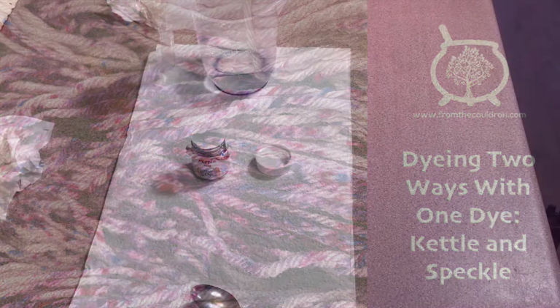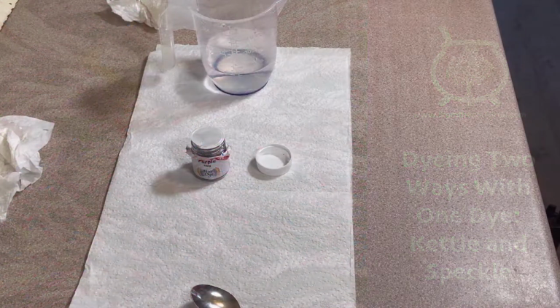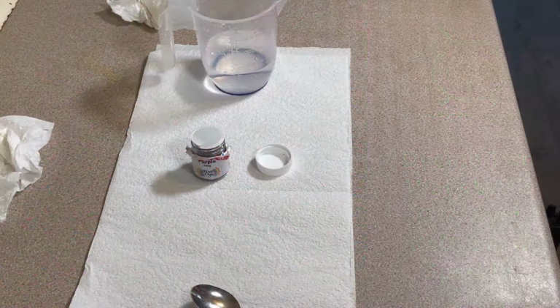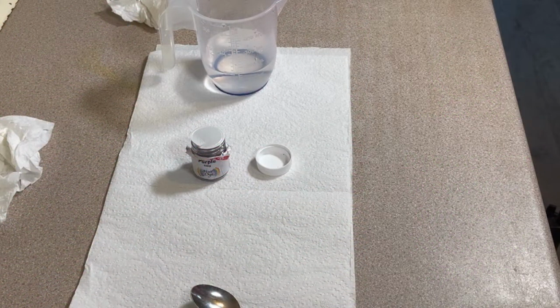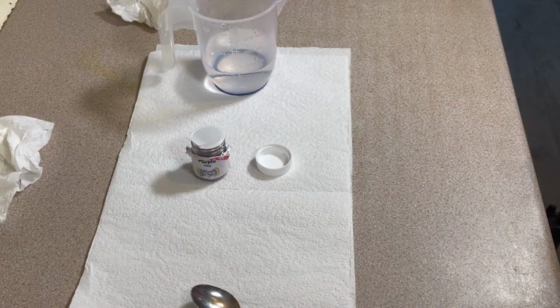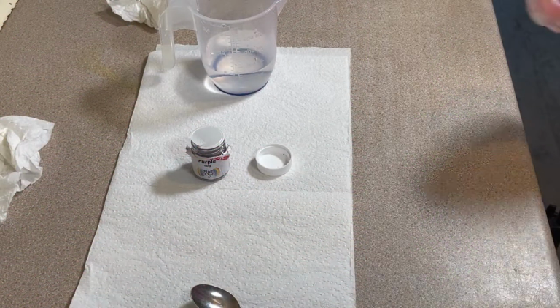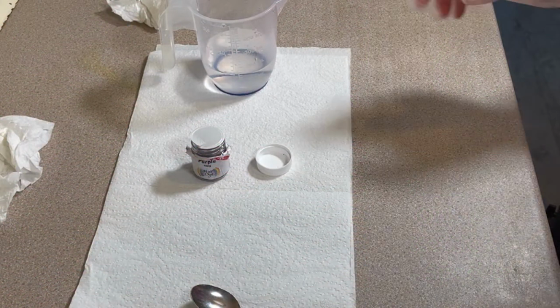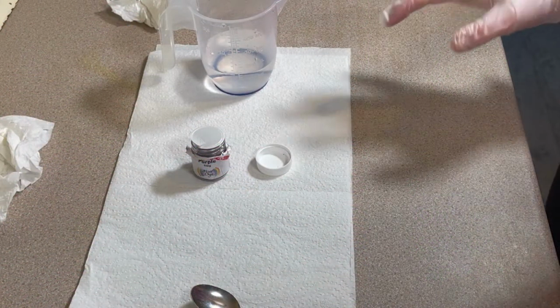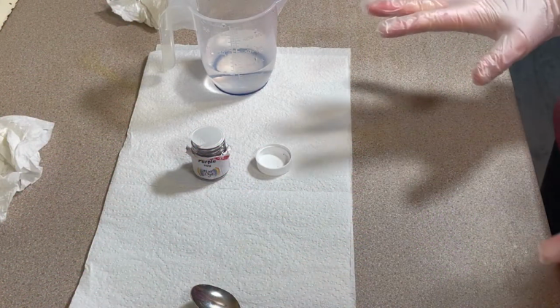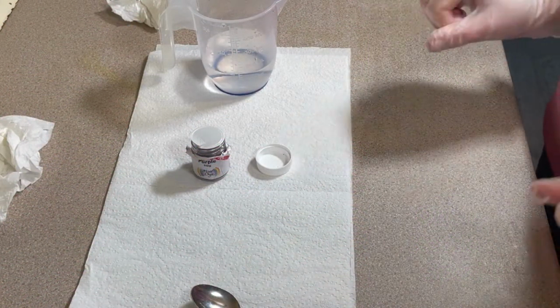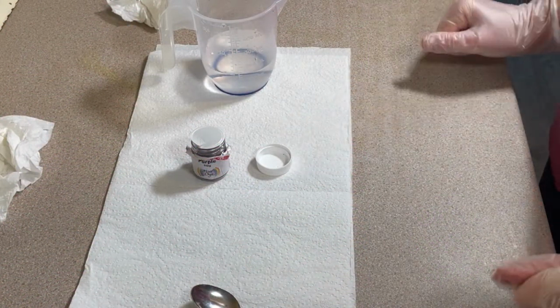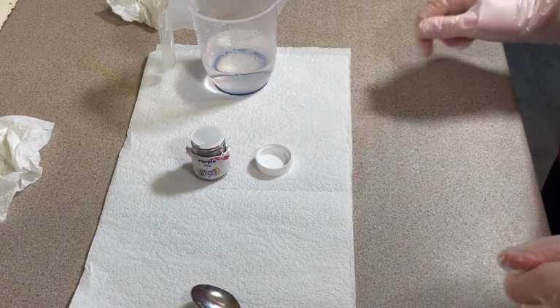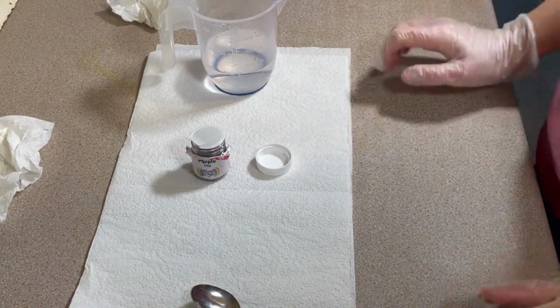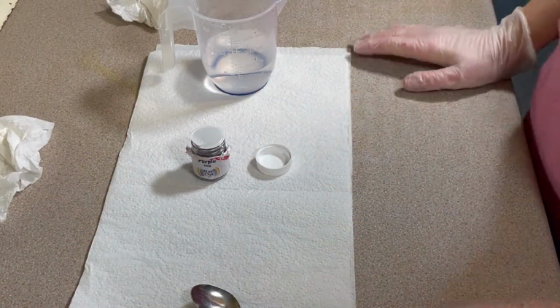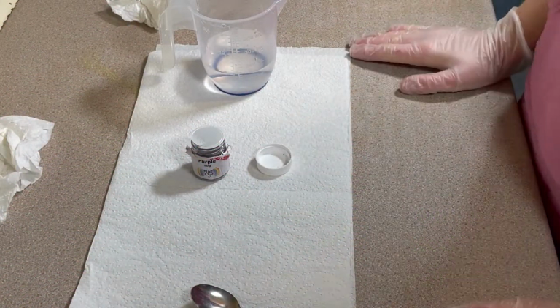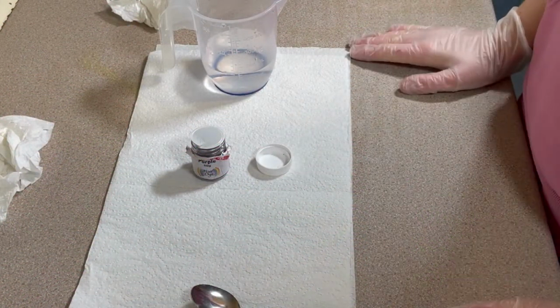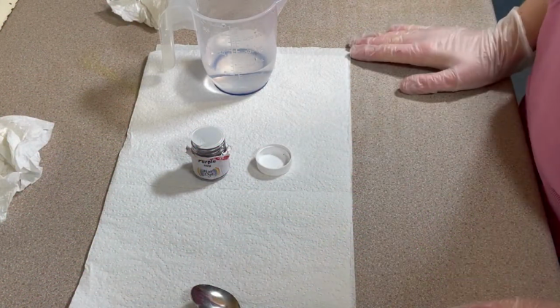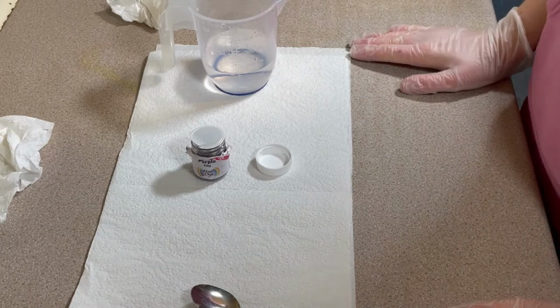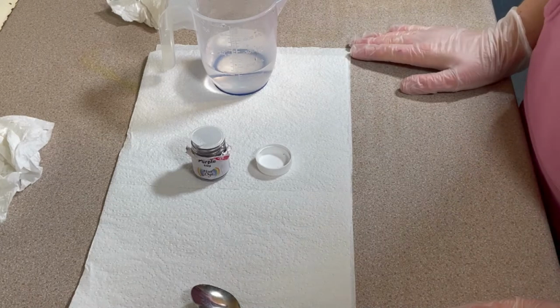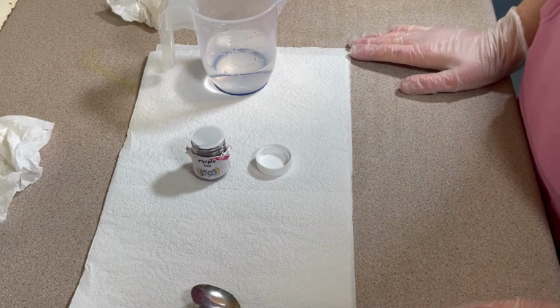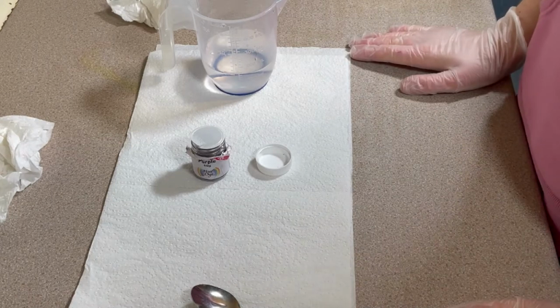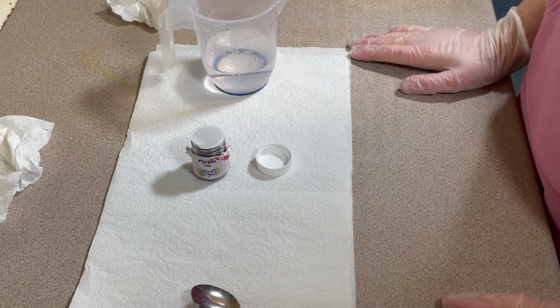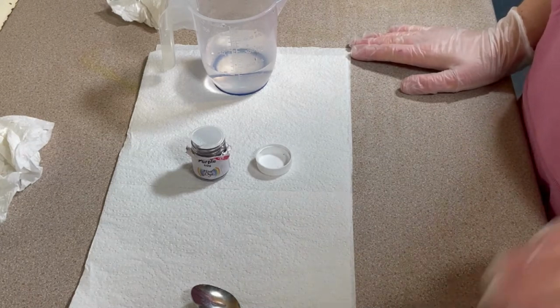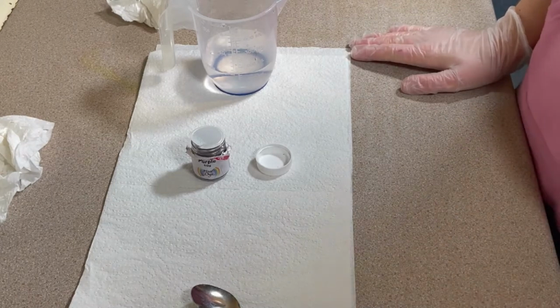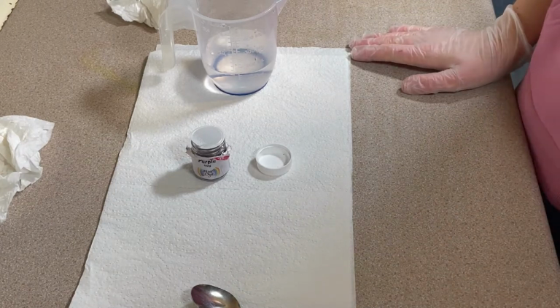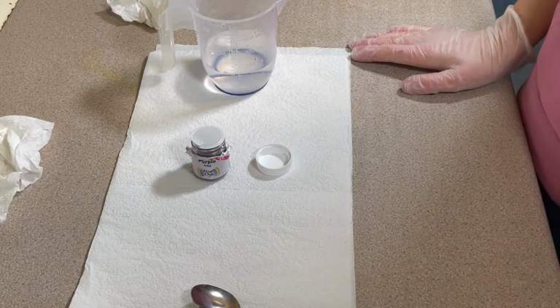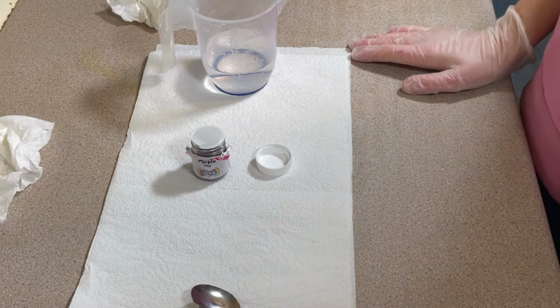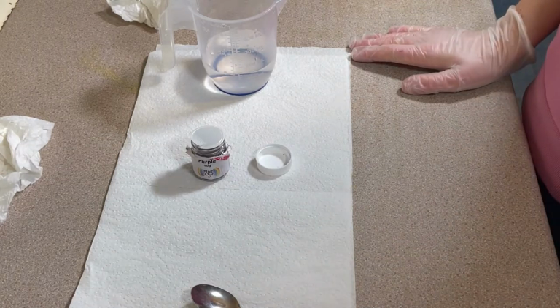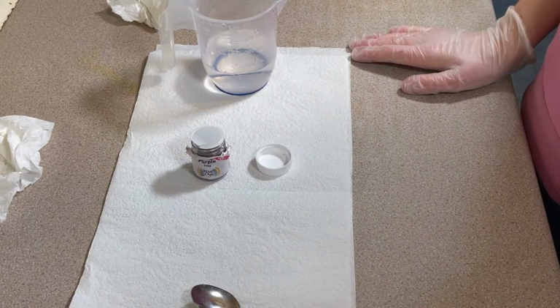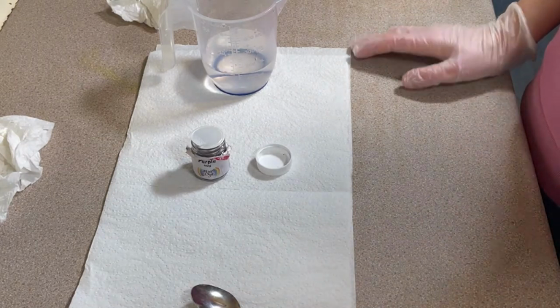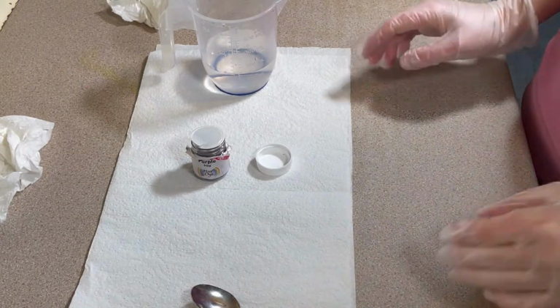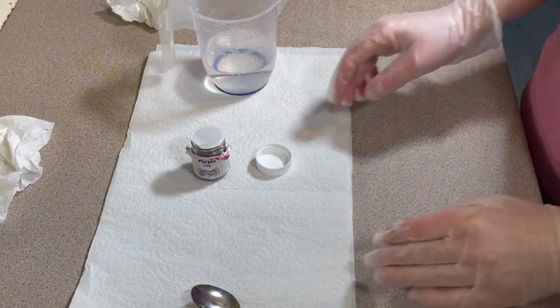Hi everybody, I'm Amy from From the Cauldron, and I'm going to do something a little bit different in today's episode of Dye Time.